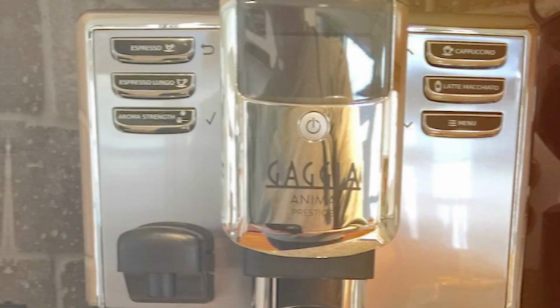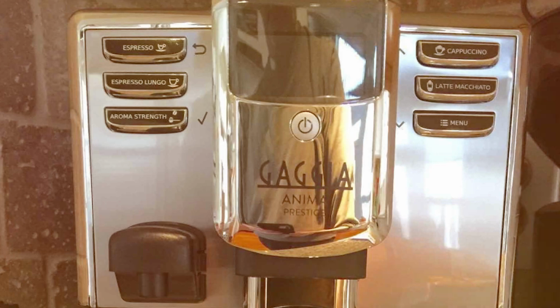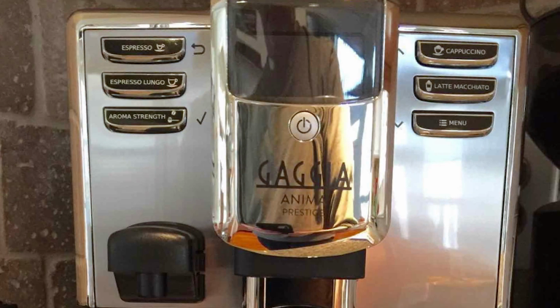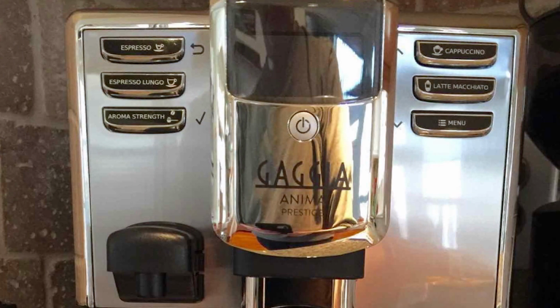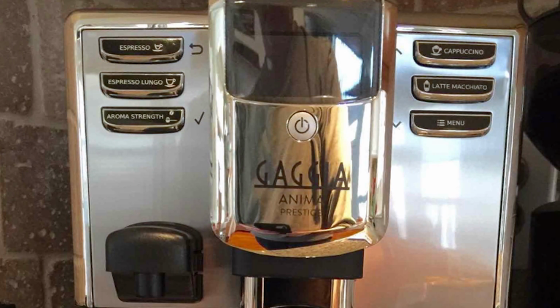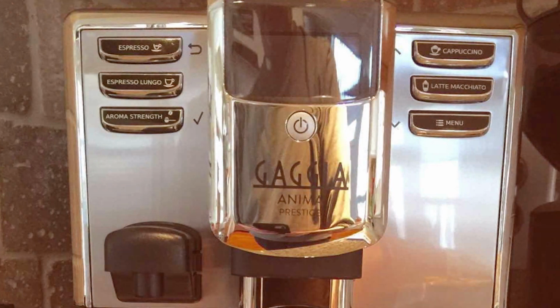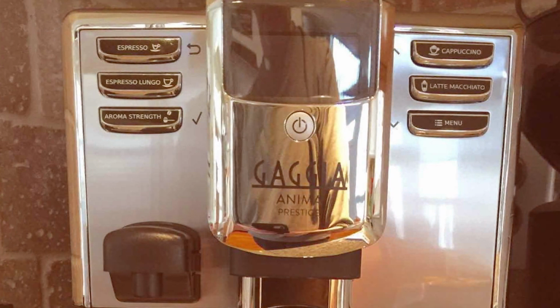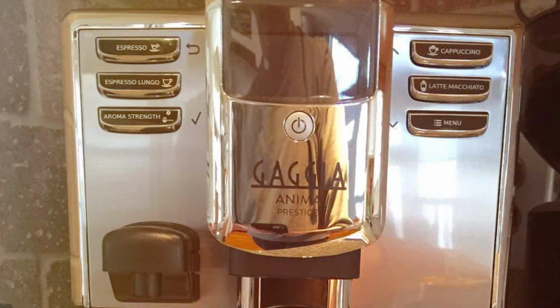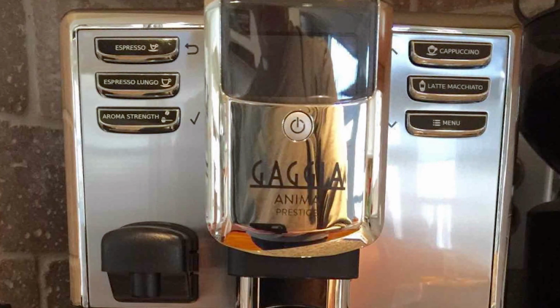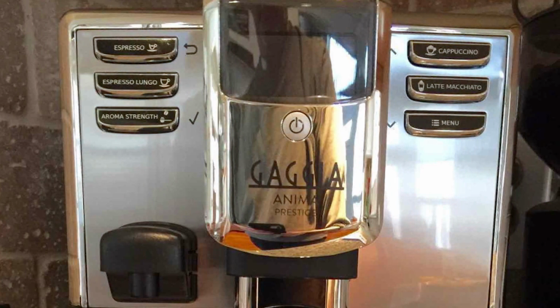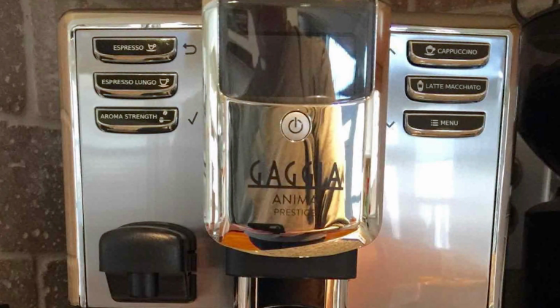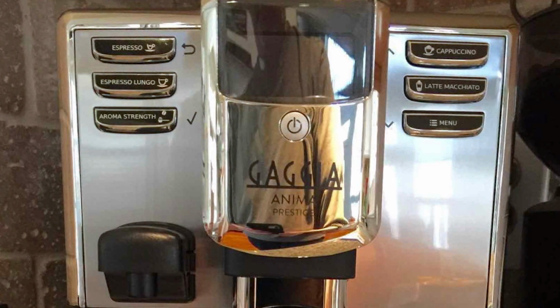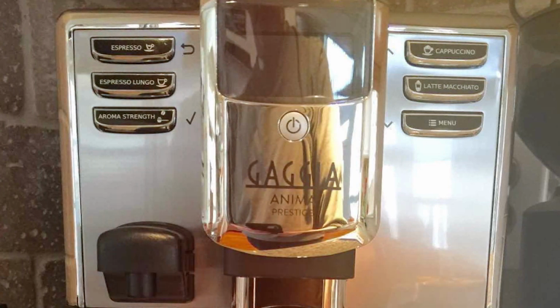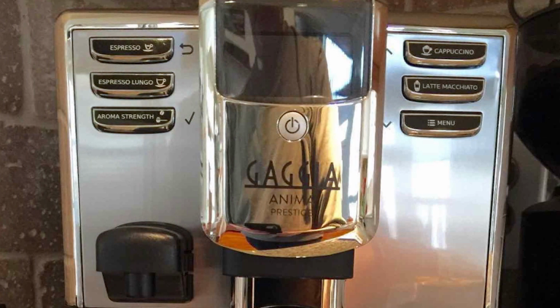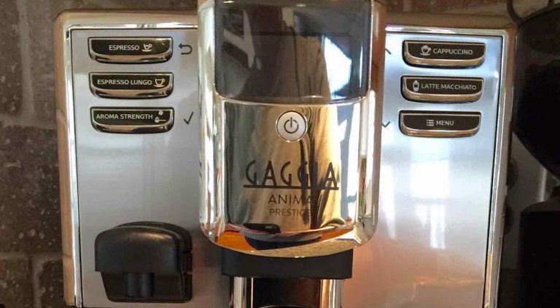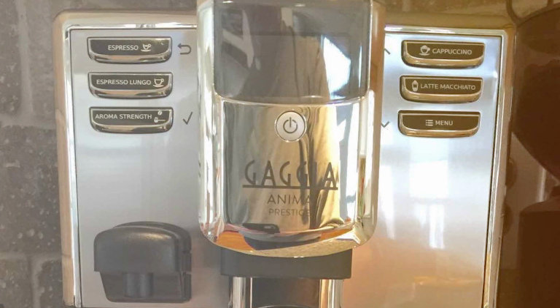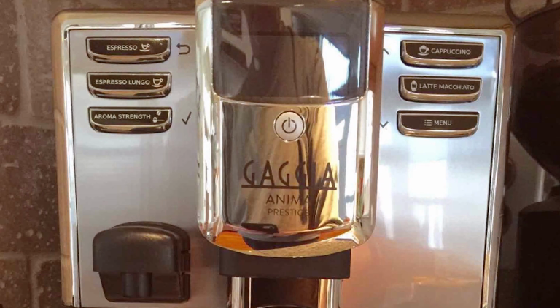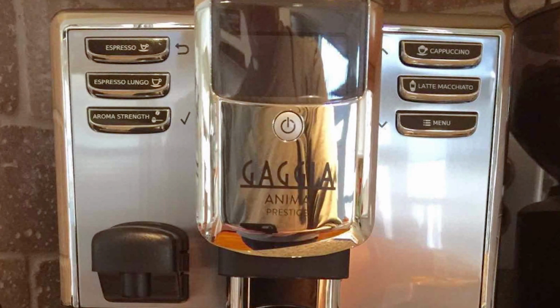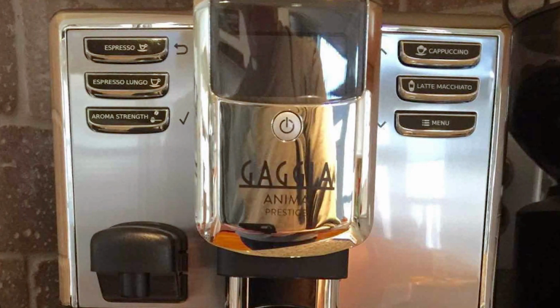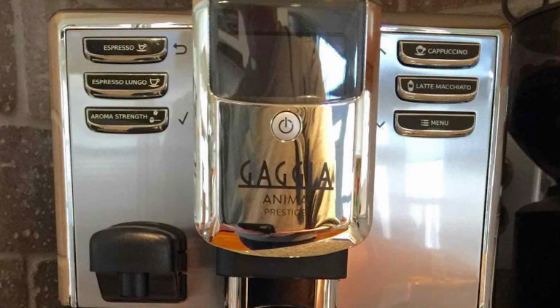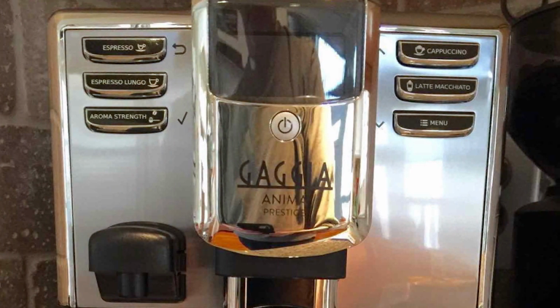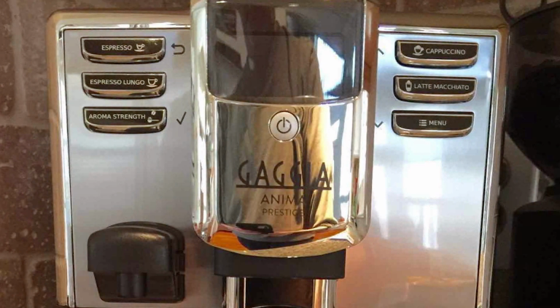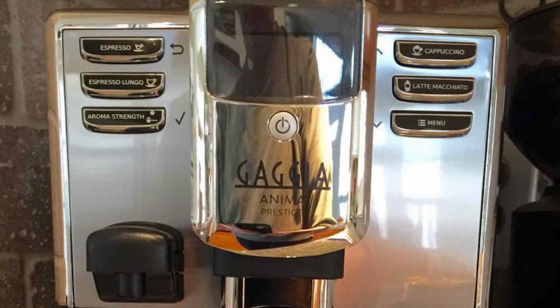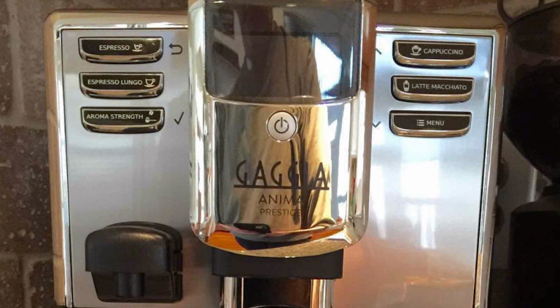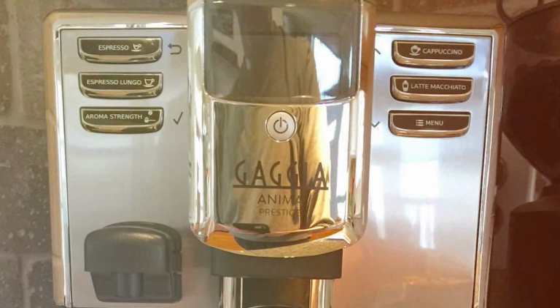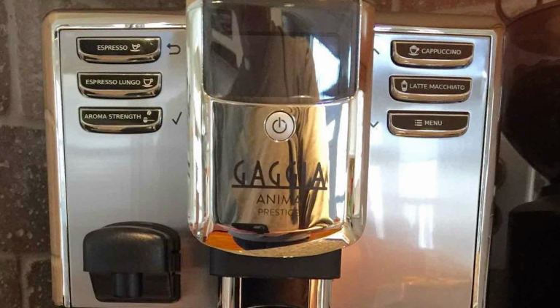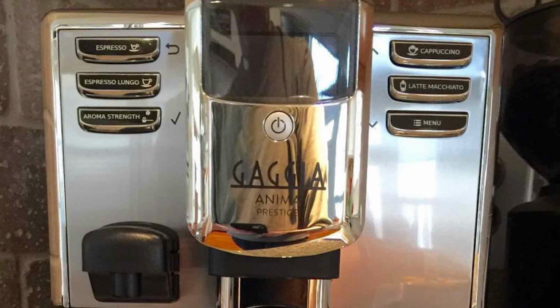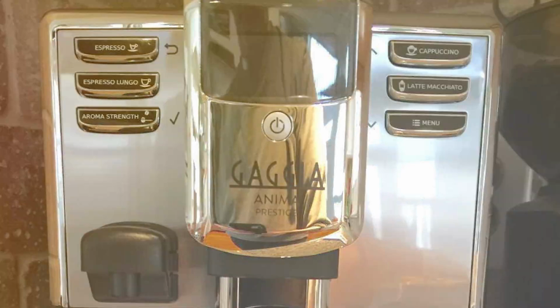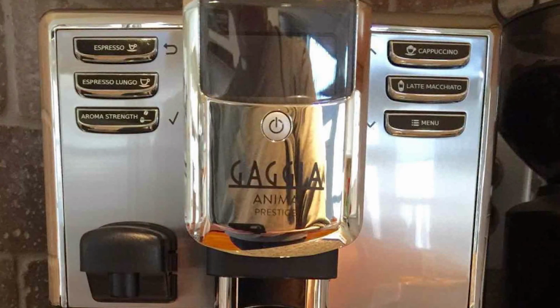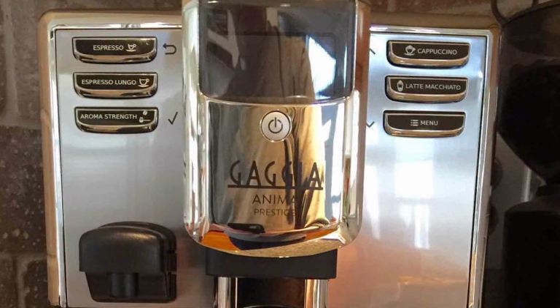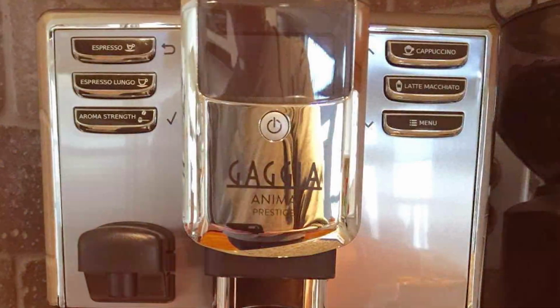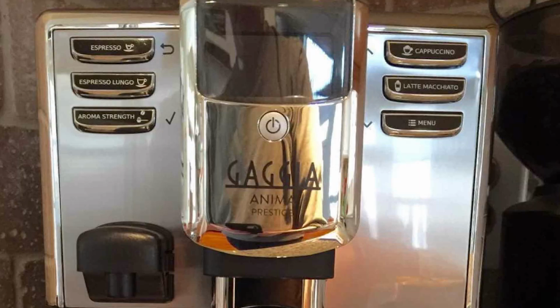The Anima Prestige is not just a coffee machine — it's a testament to Gaggia's commitment to quality and innovation.